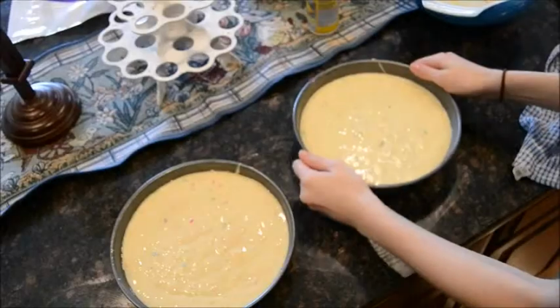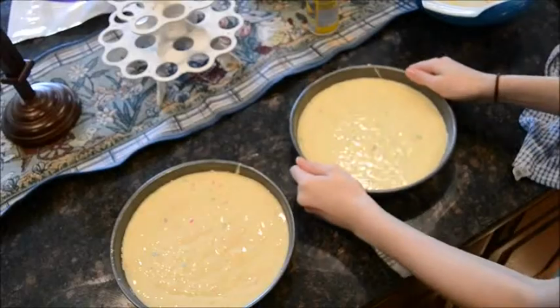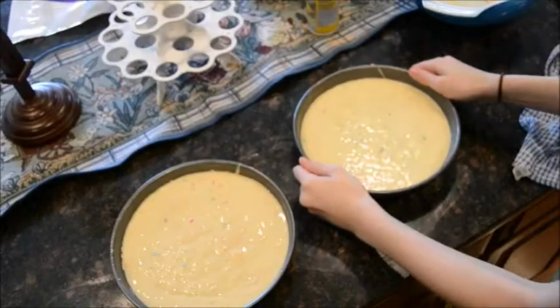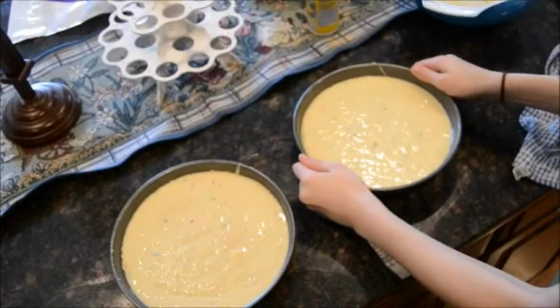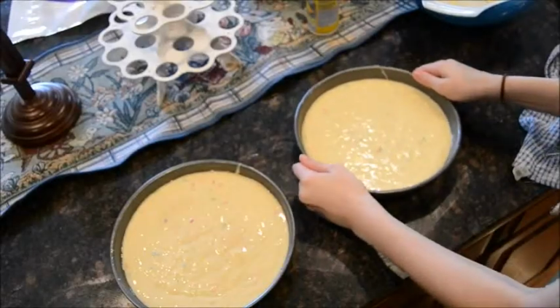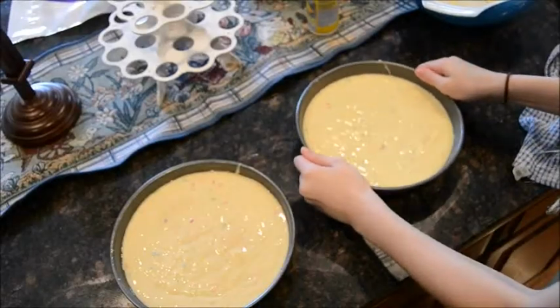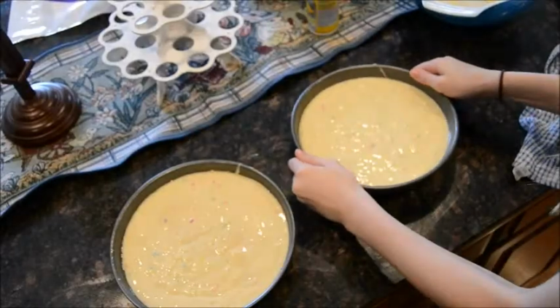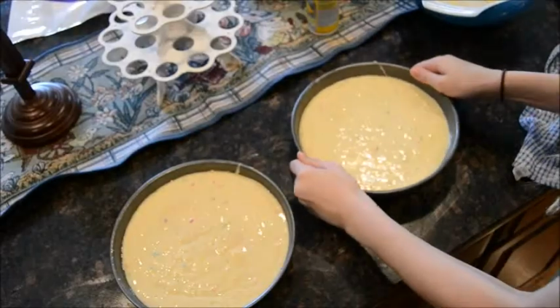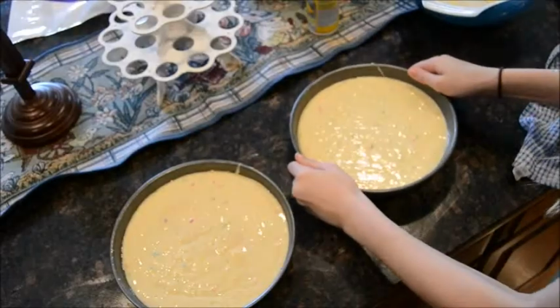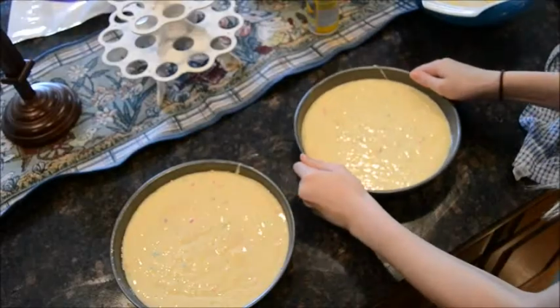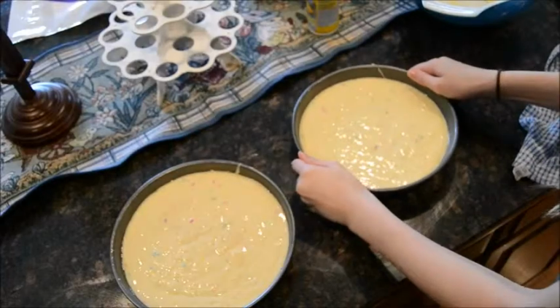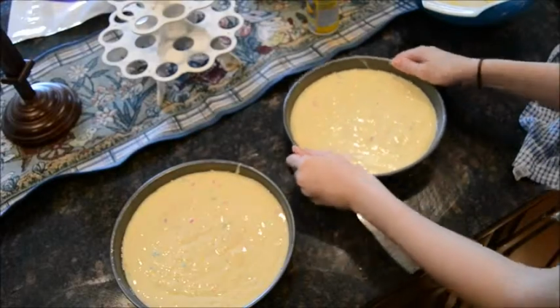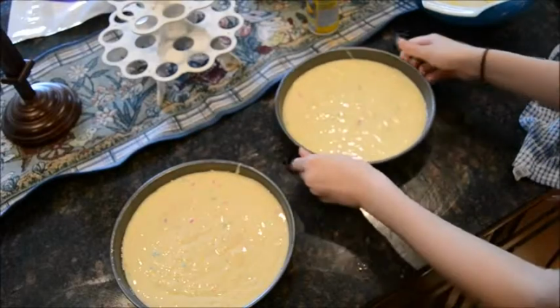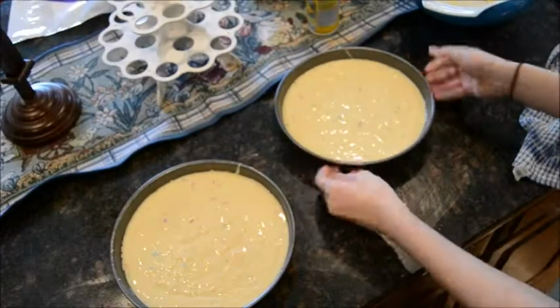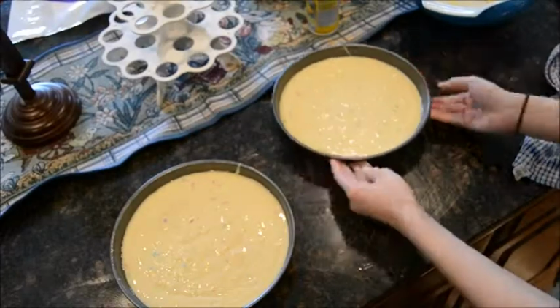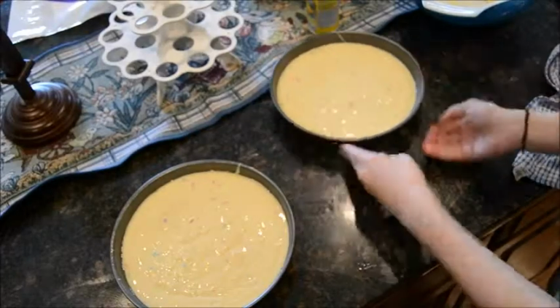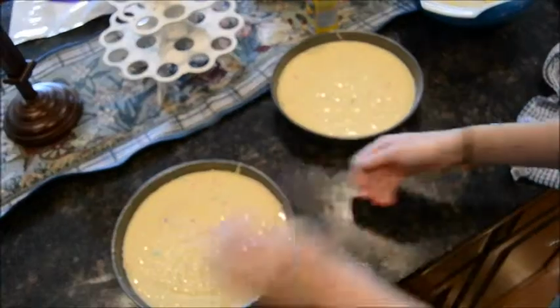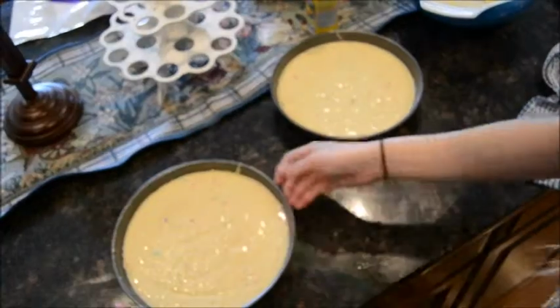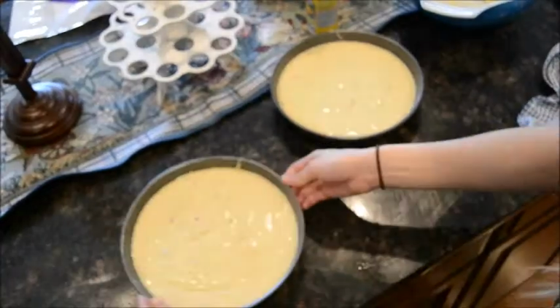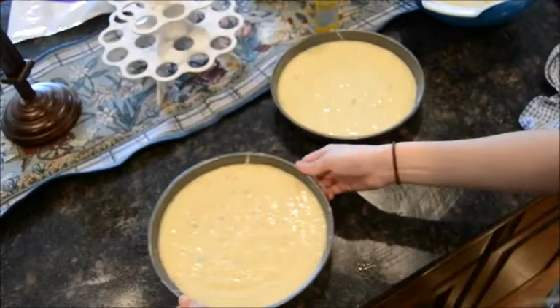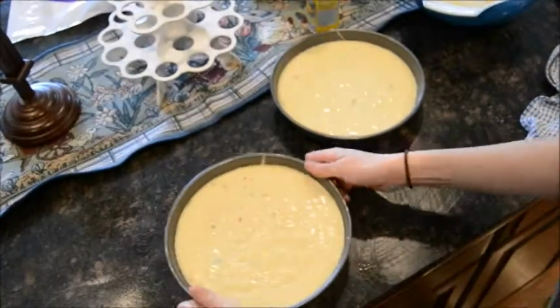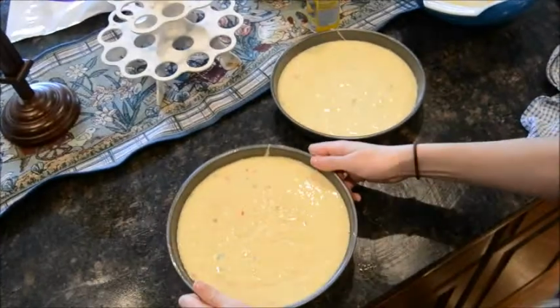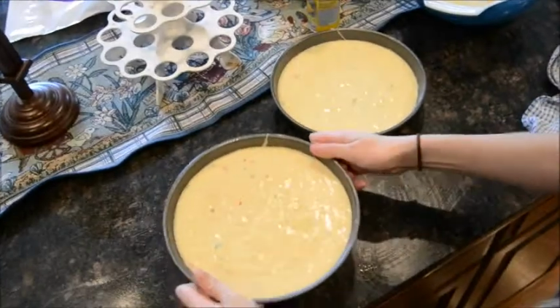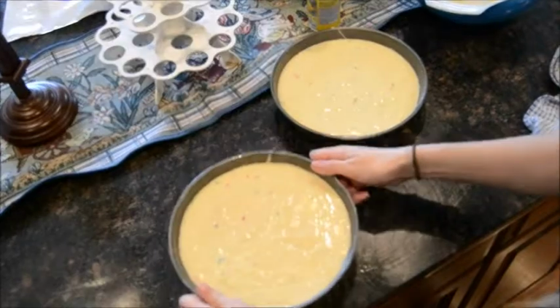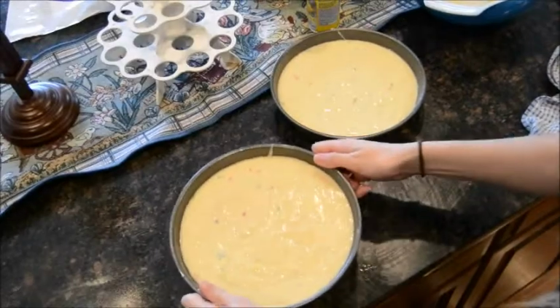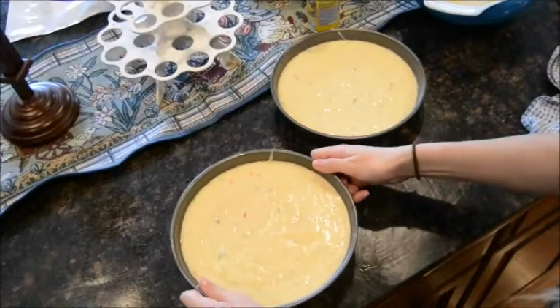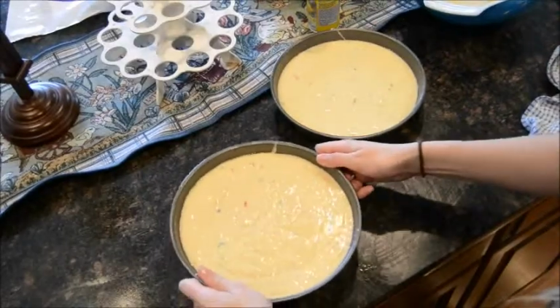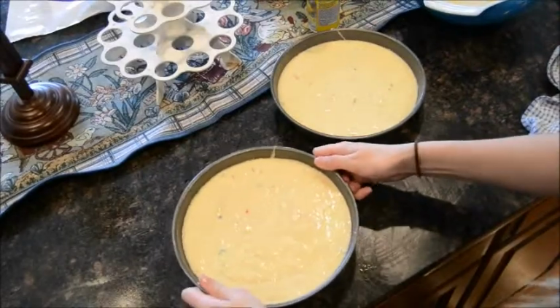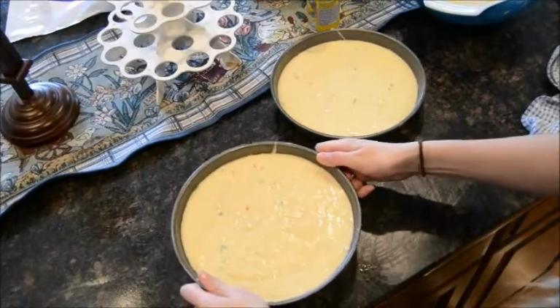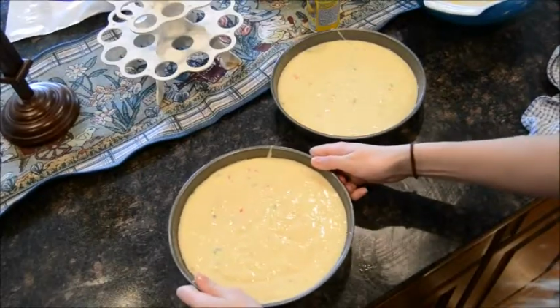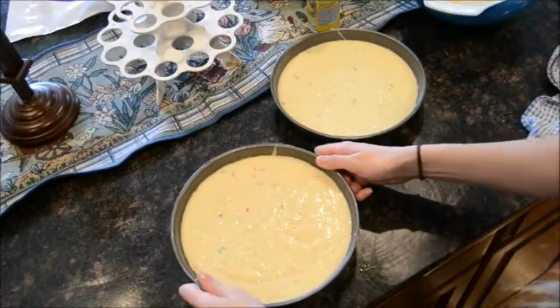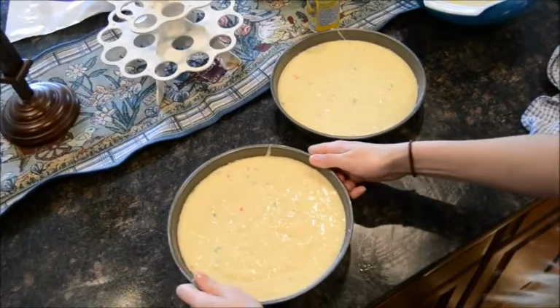To make sure there are no air bubbles in your cake, tap your pan on the surface of your counter.